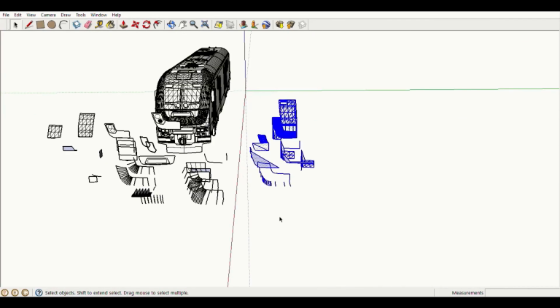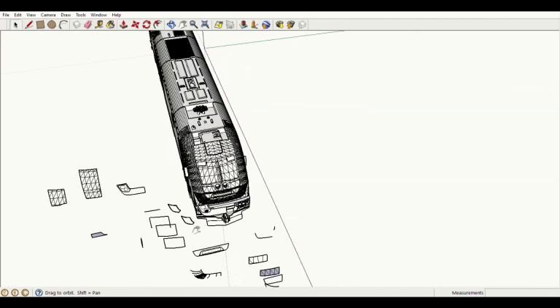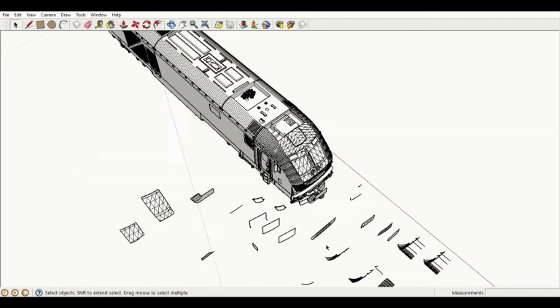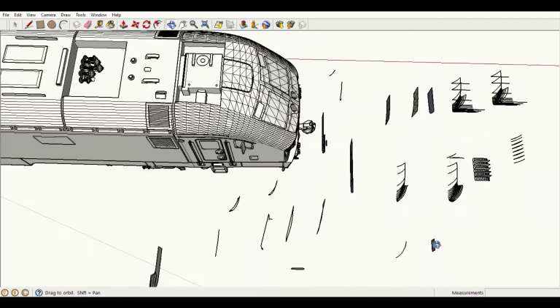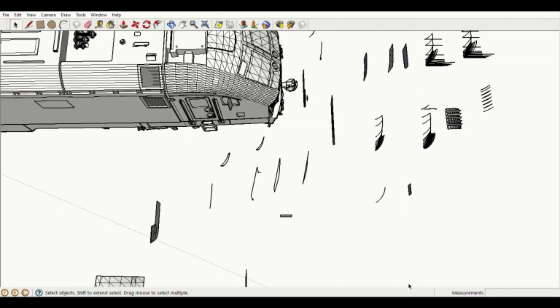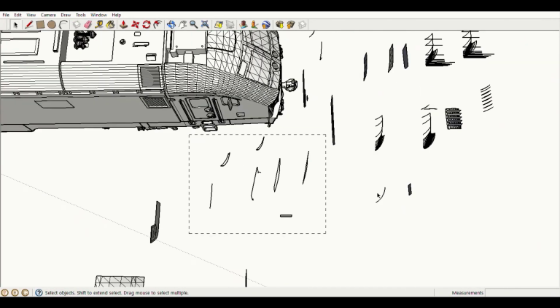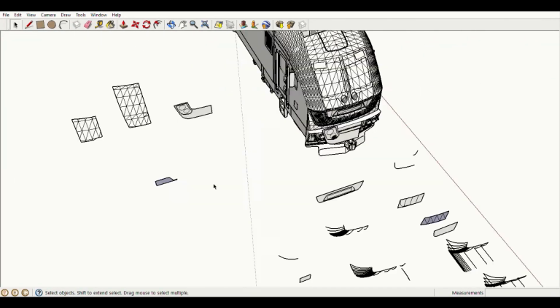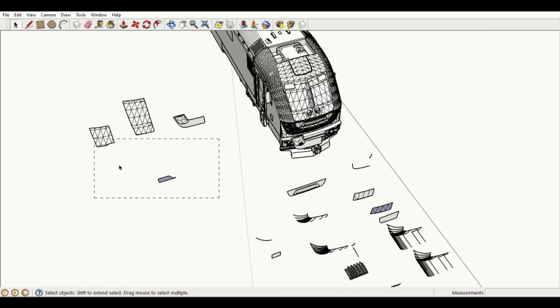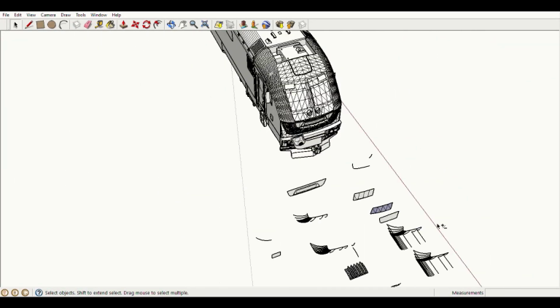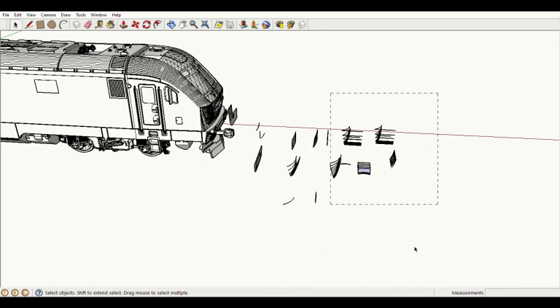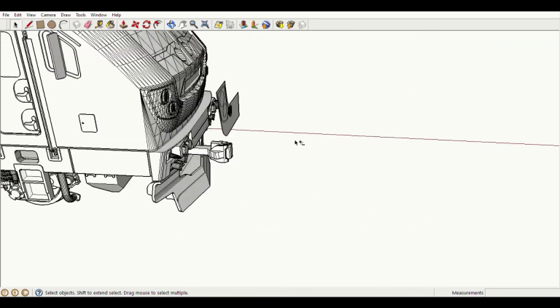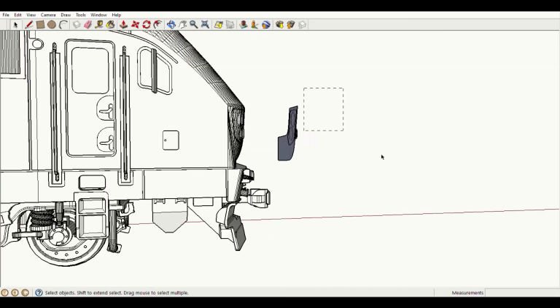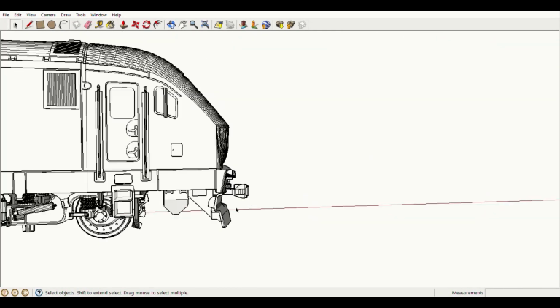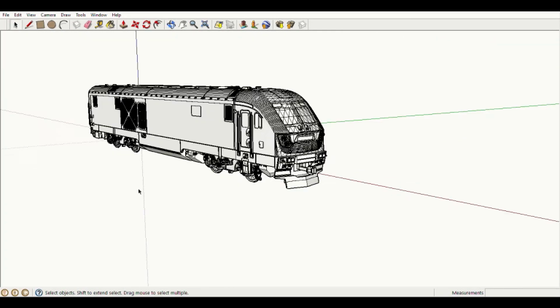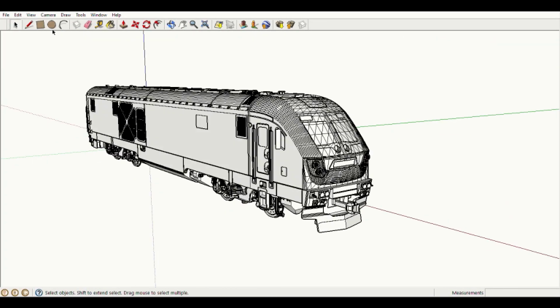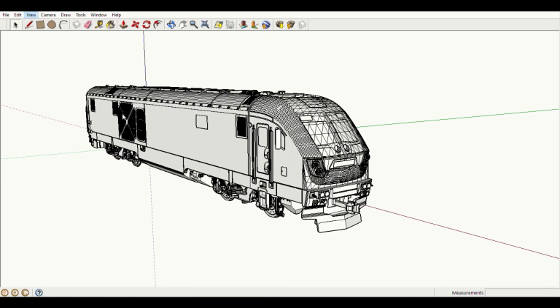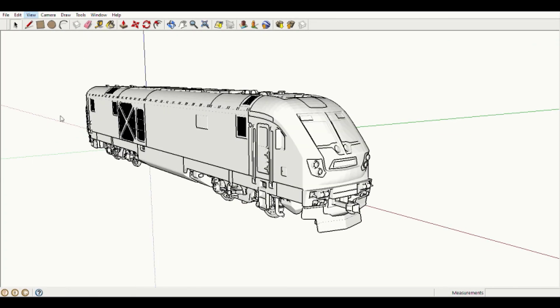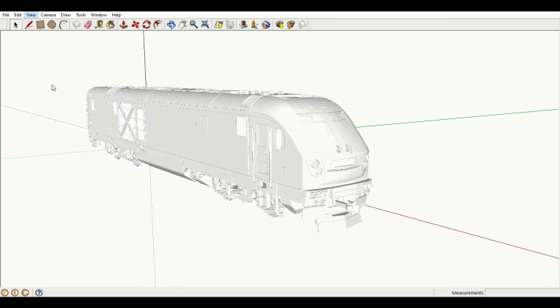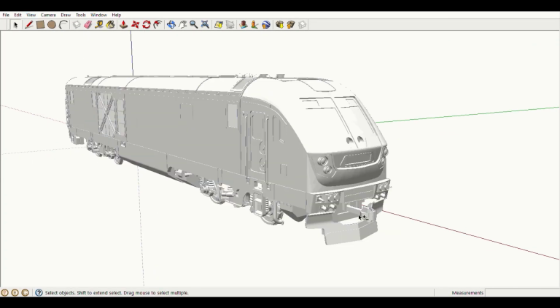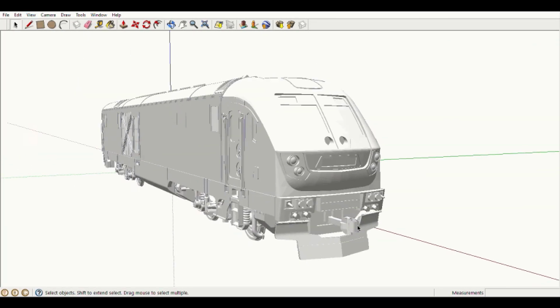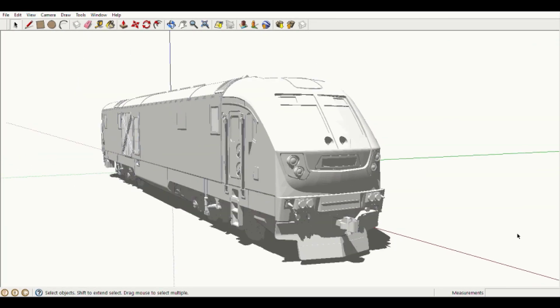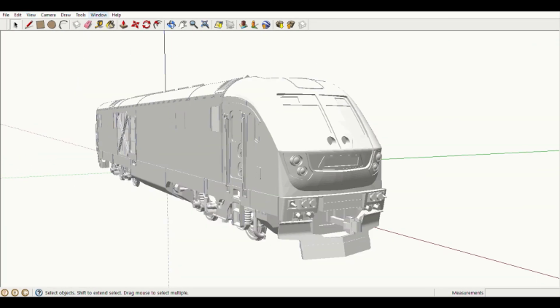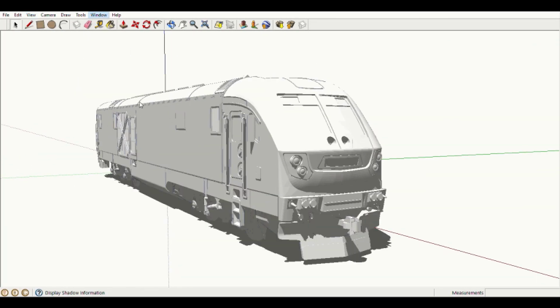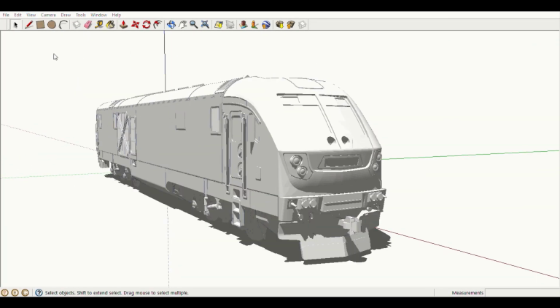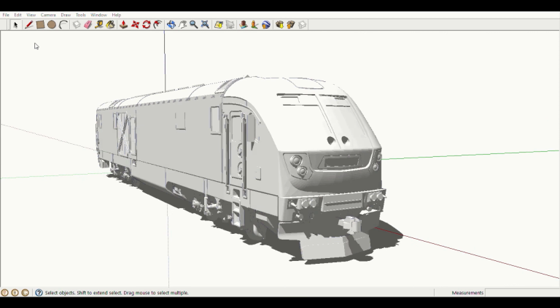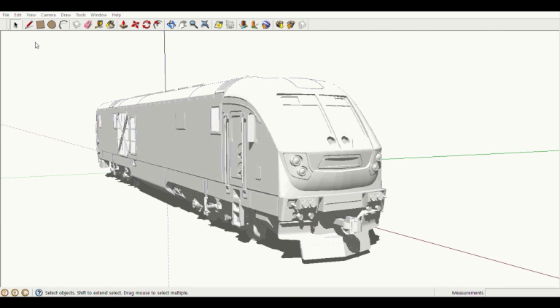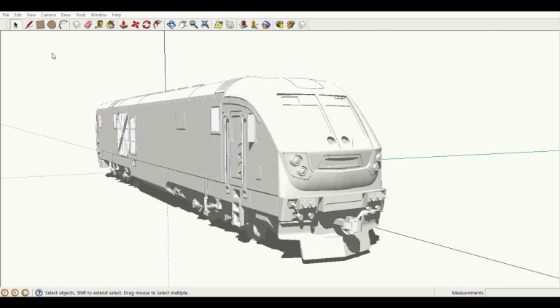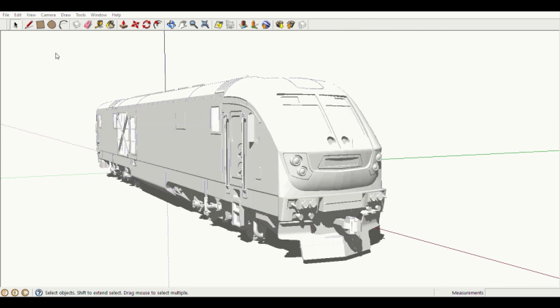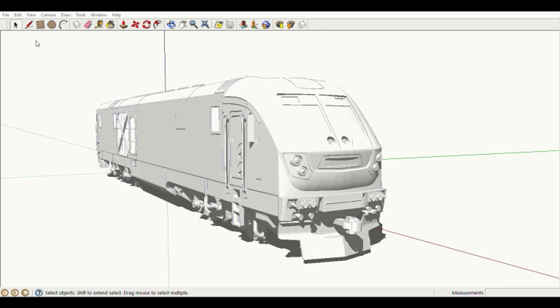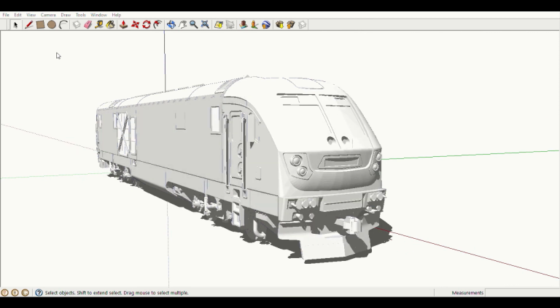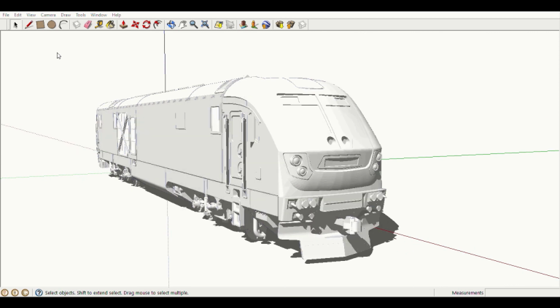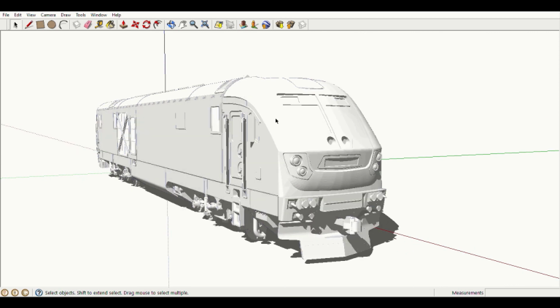After a cumulative 10 hours of work, the new nose is finally complete. Let's take a look.